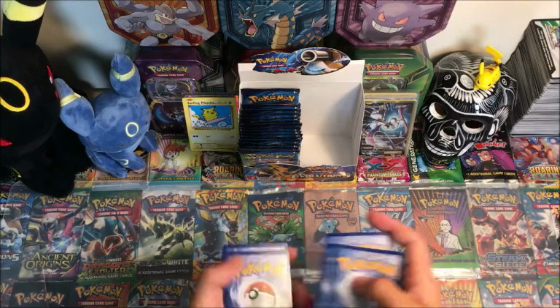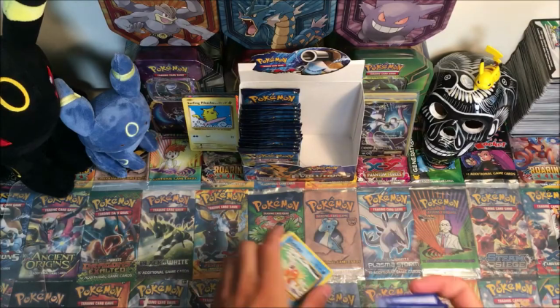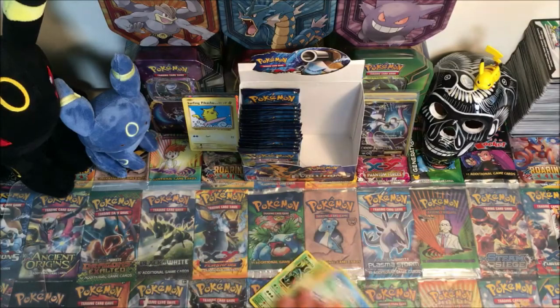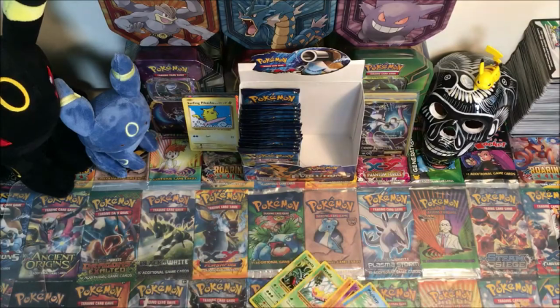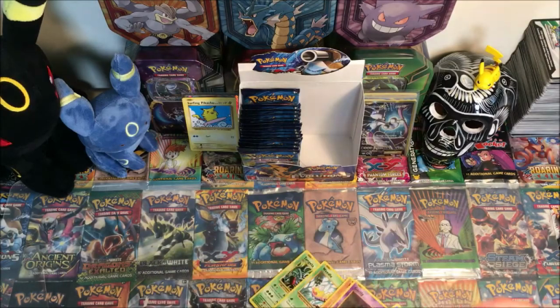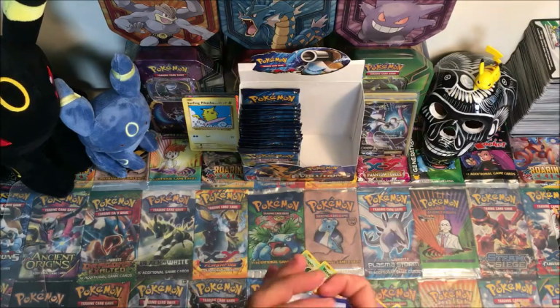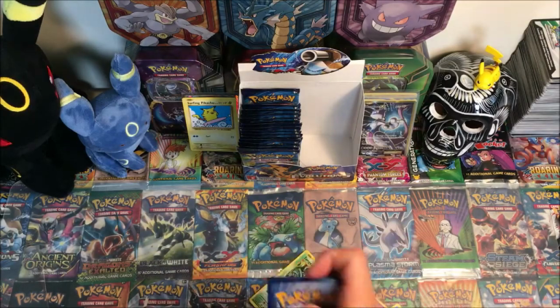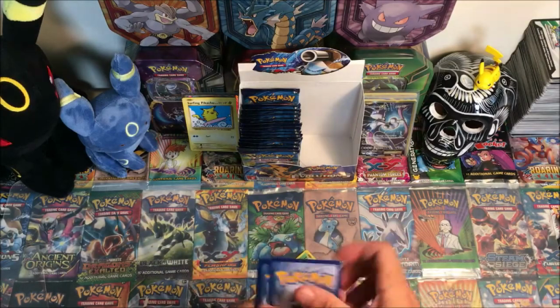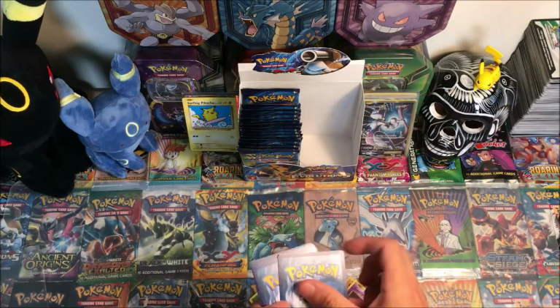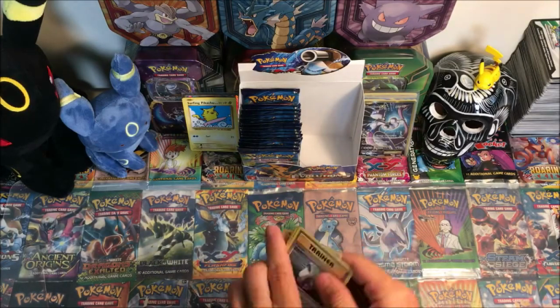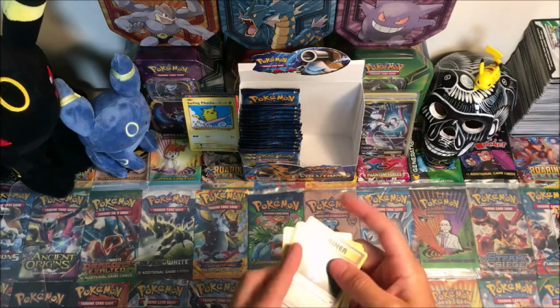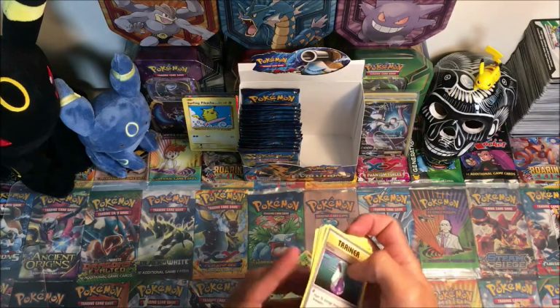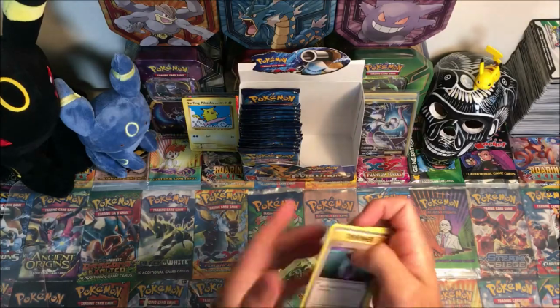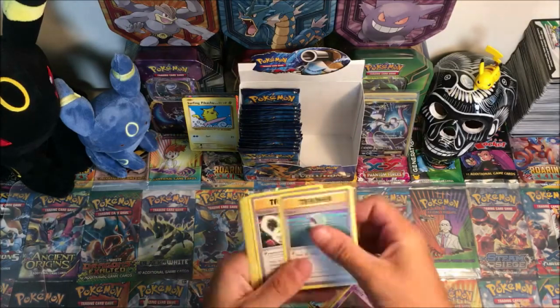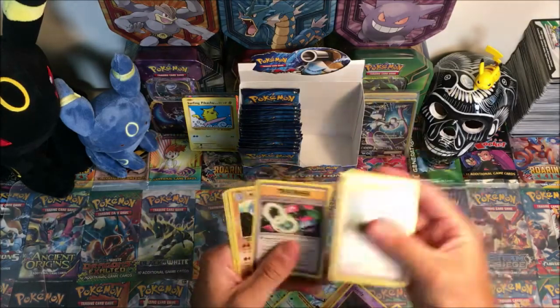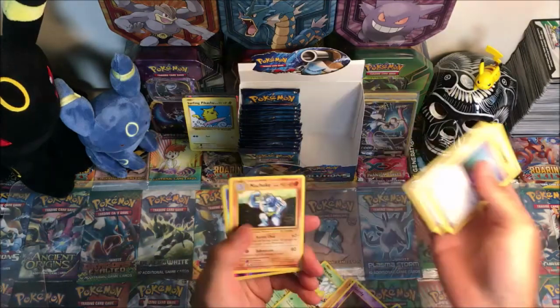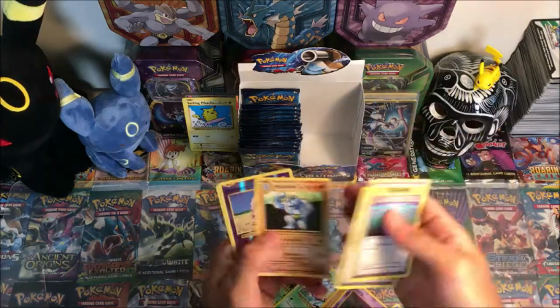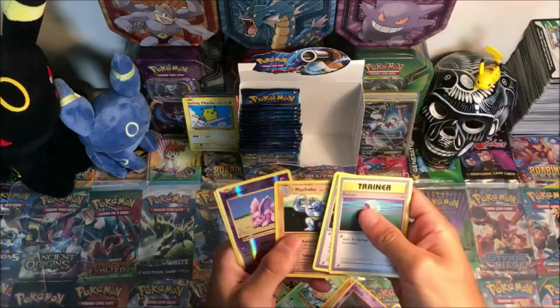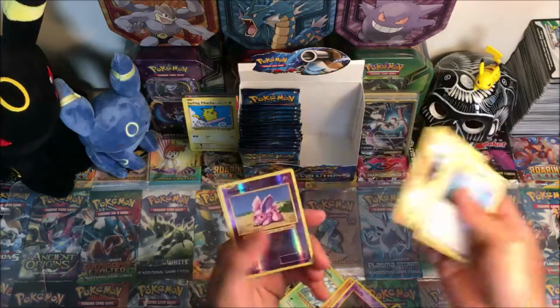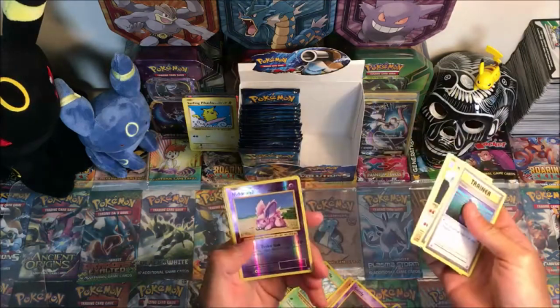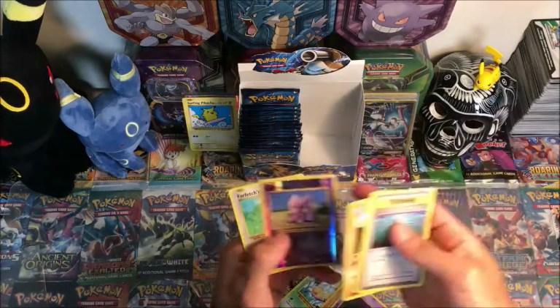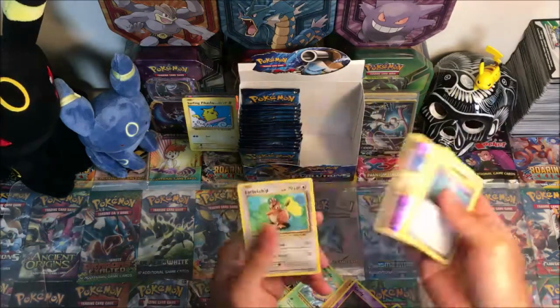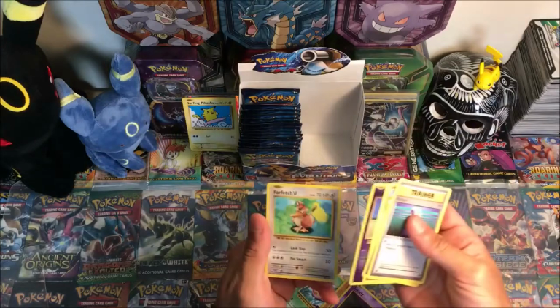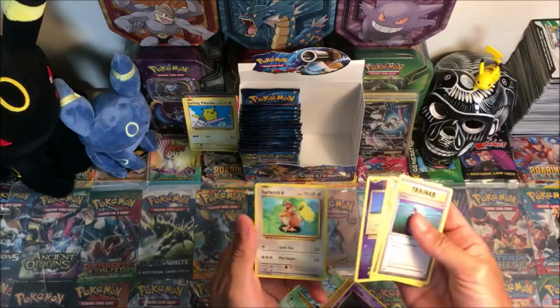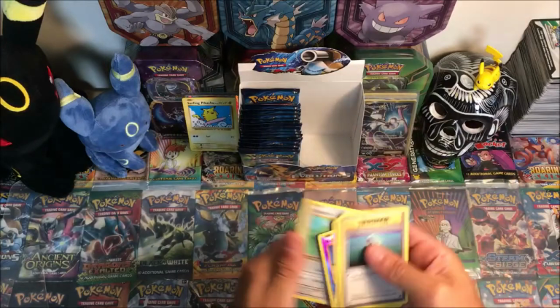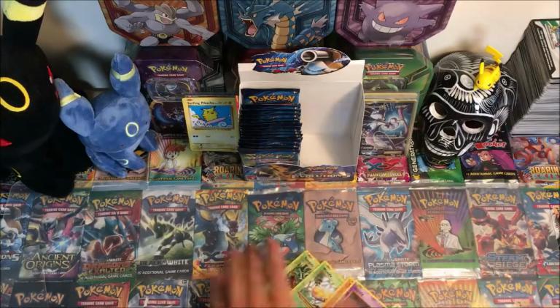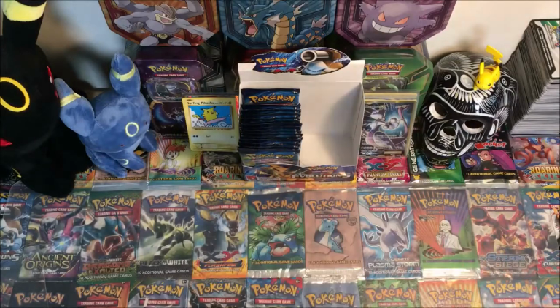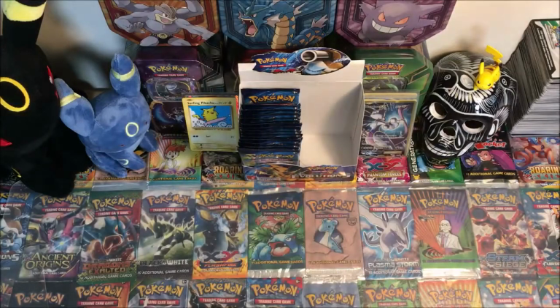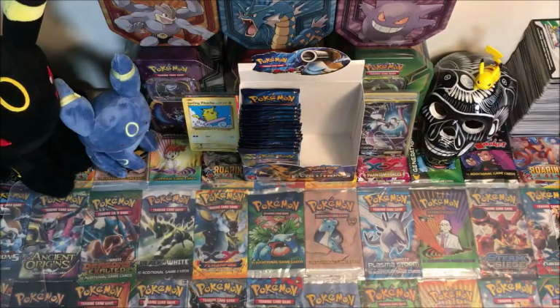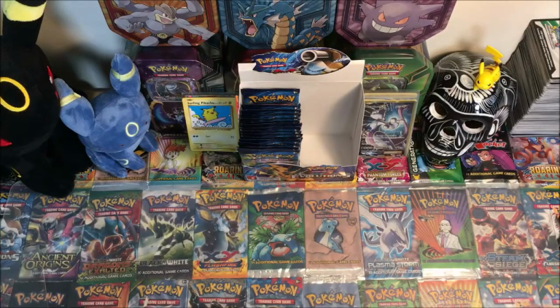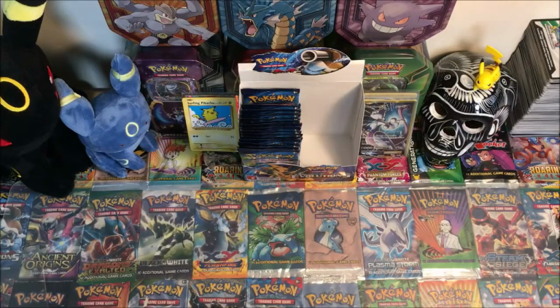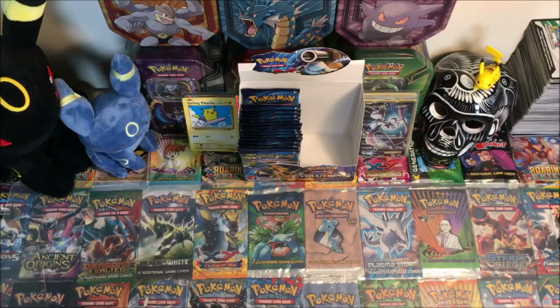Just gonna skip through these. Potion, Venusaur Spirit Link, Machop, Nidoran, reverse Beedrill, Farfetch'd, regular rare.